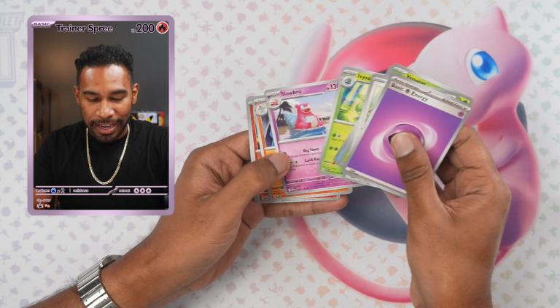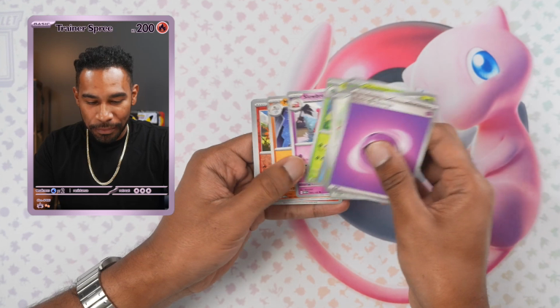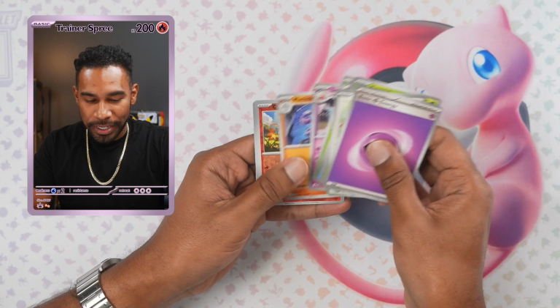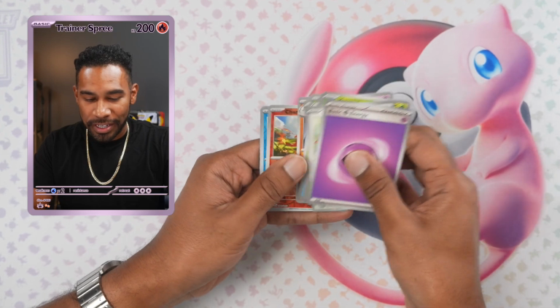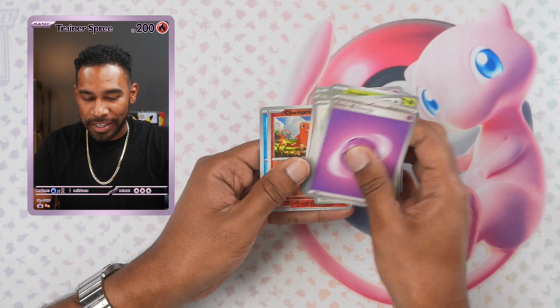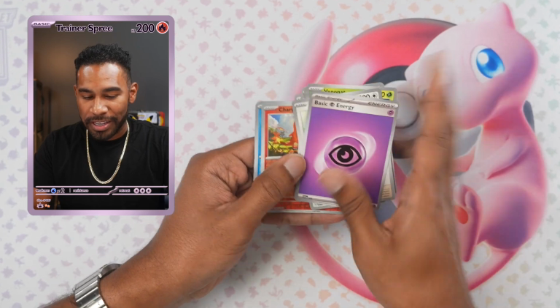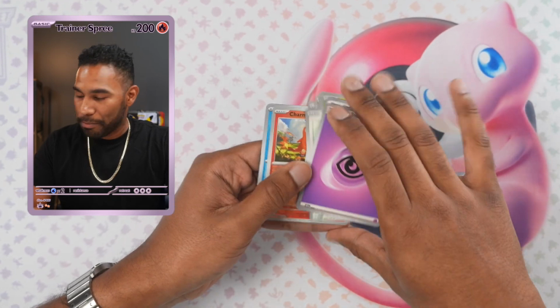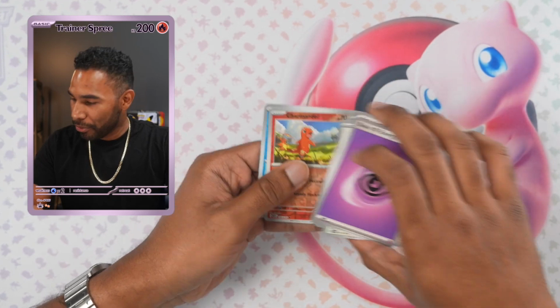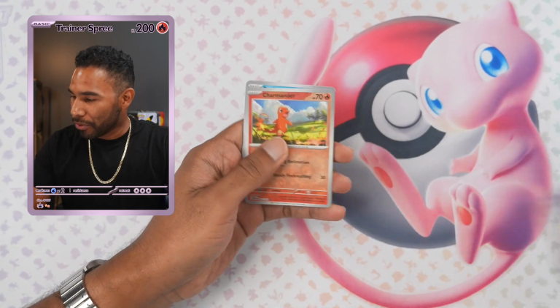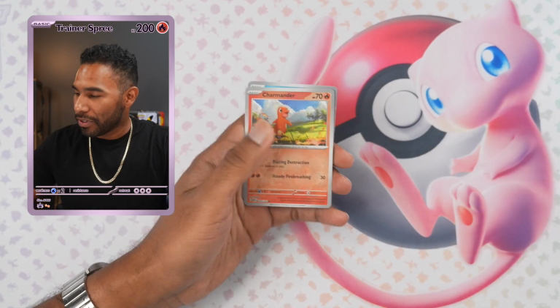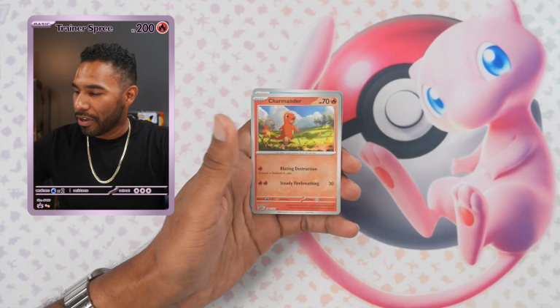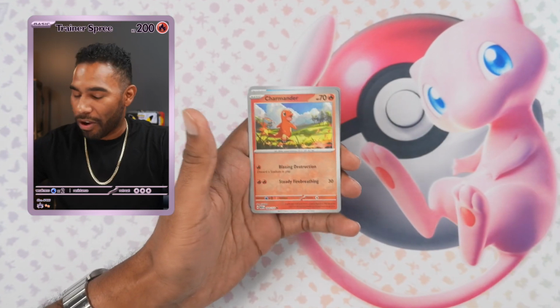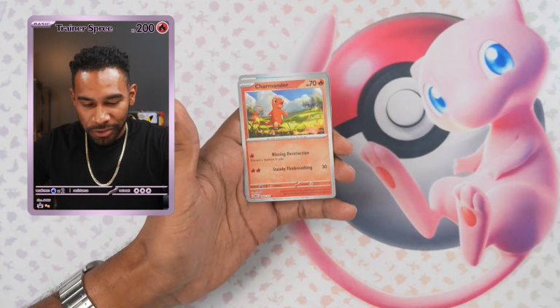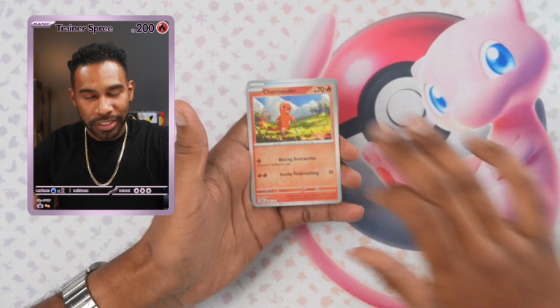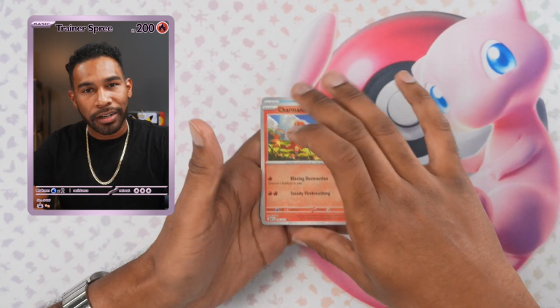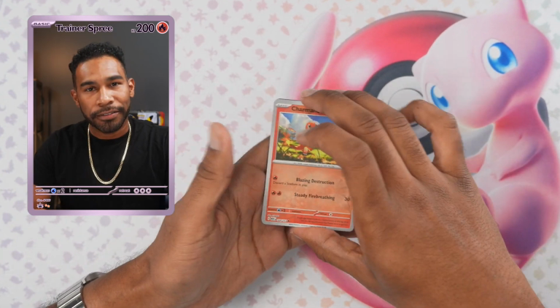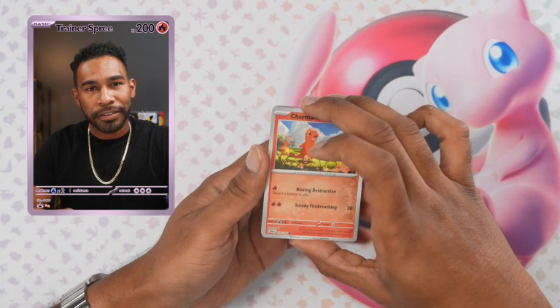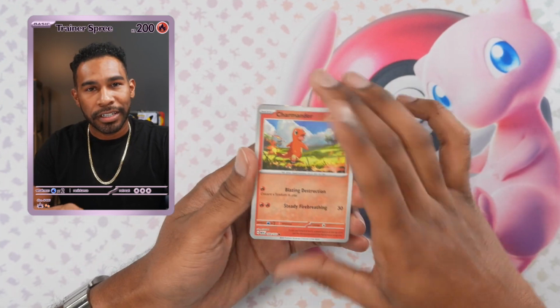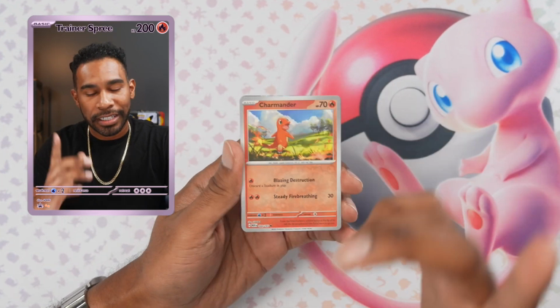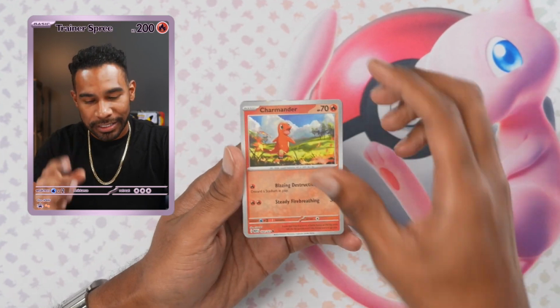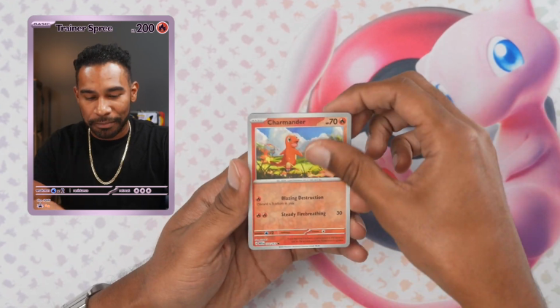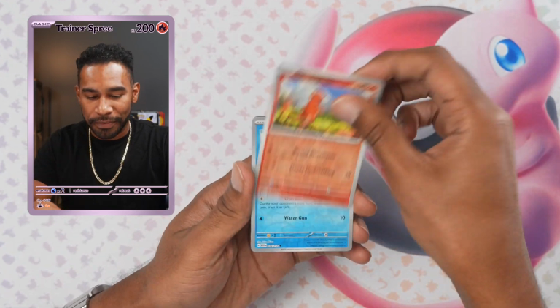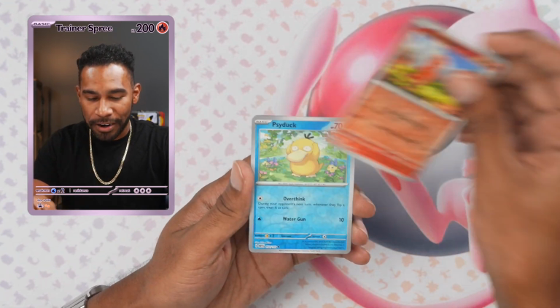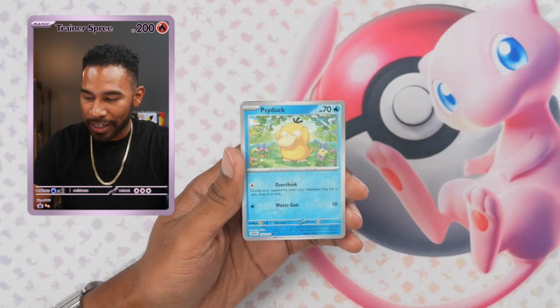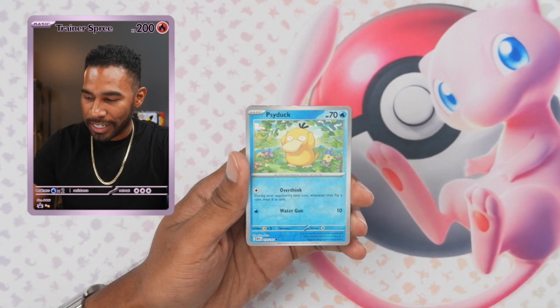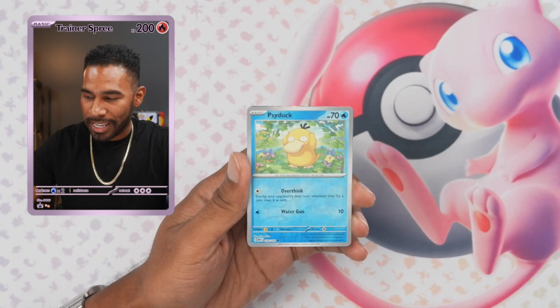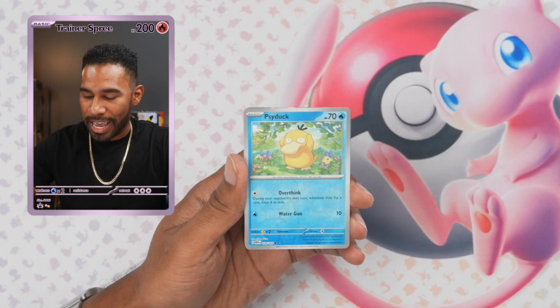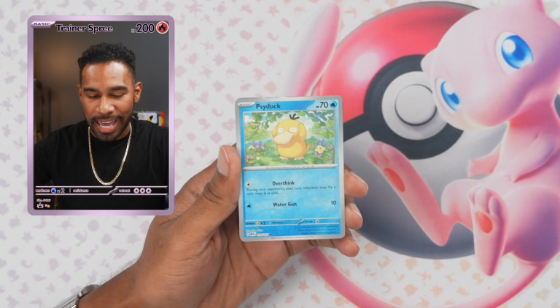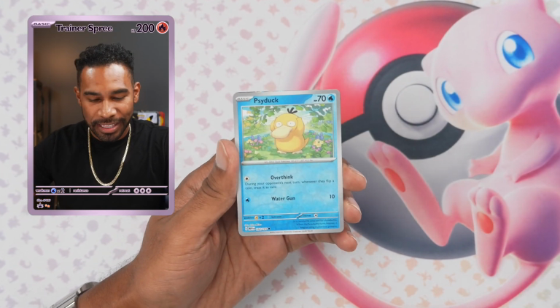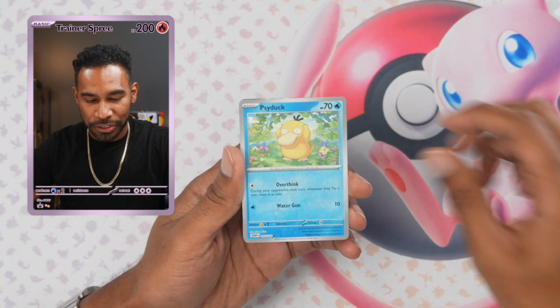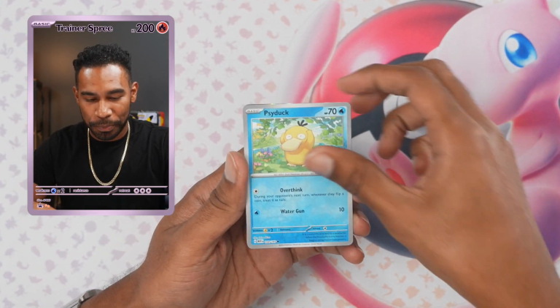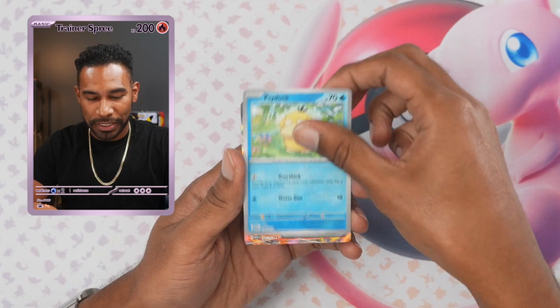Can we pull ourselves some fire heat out of this UPC?